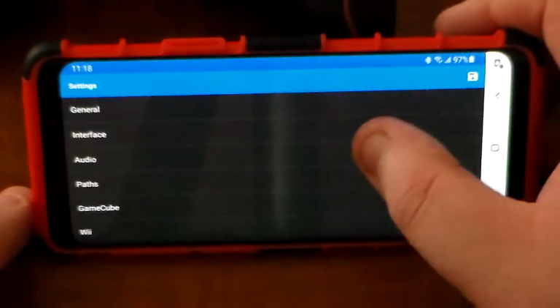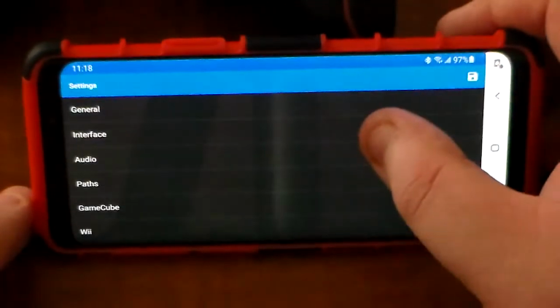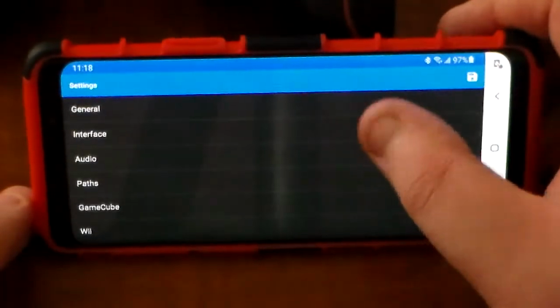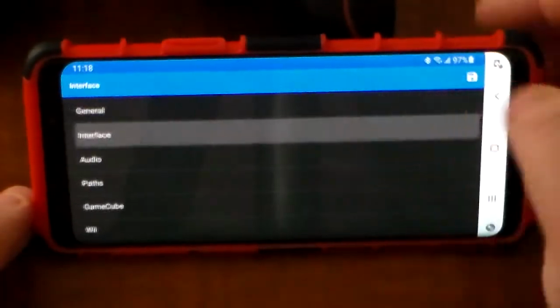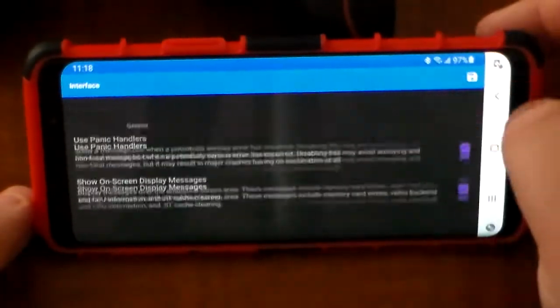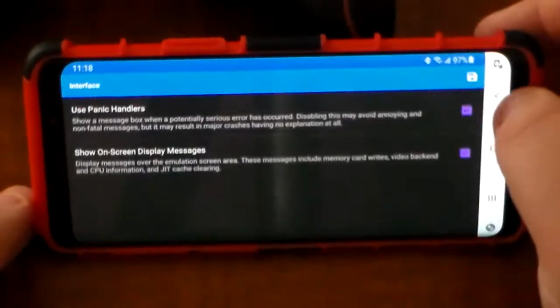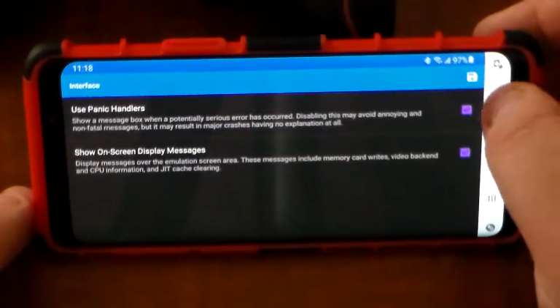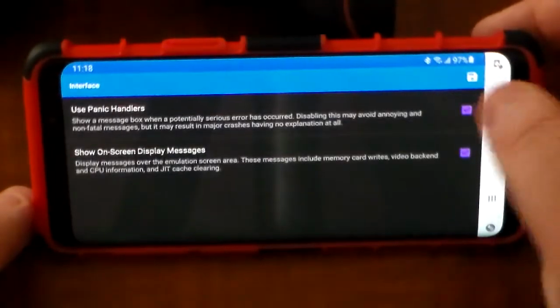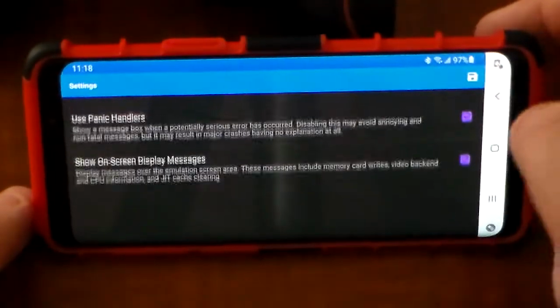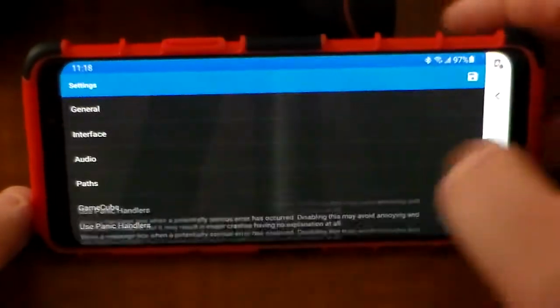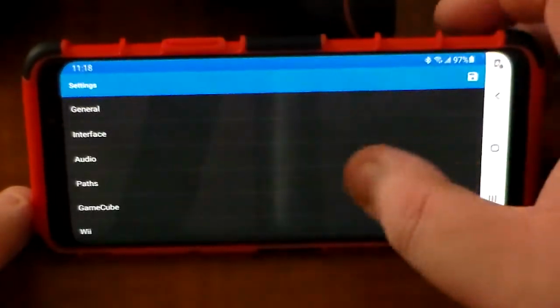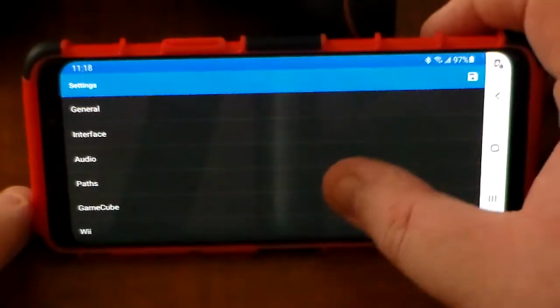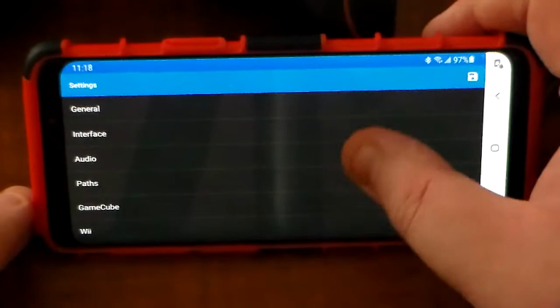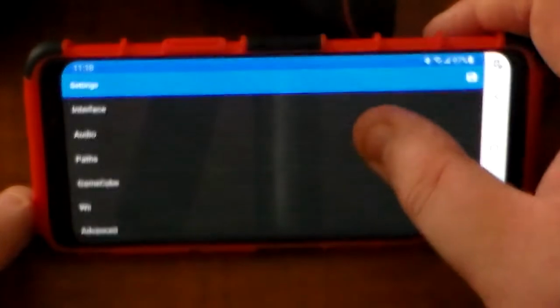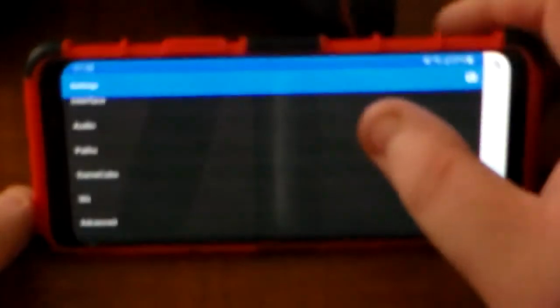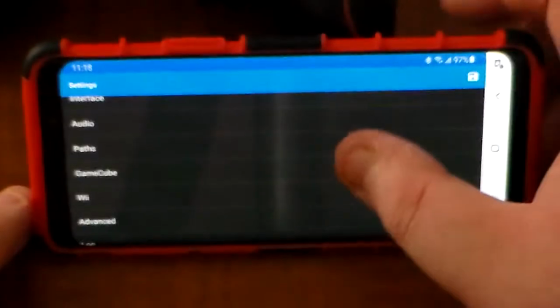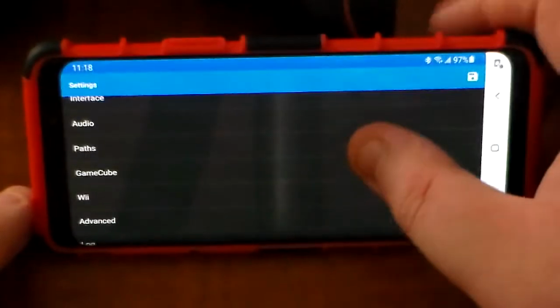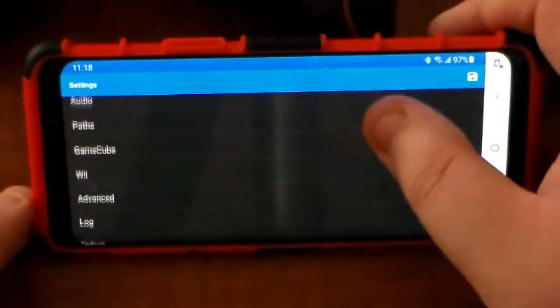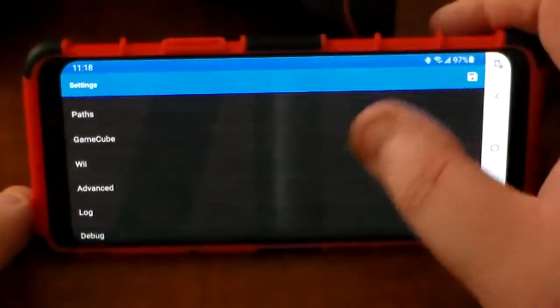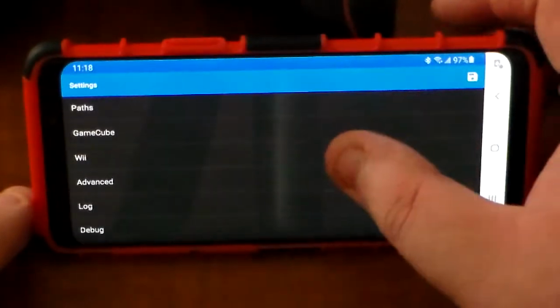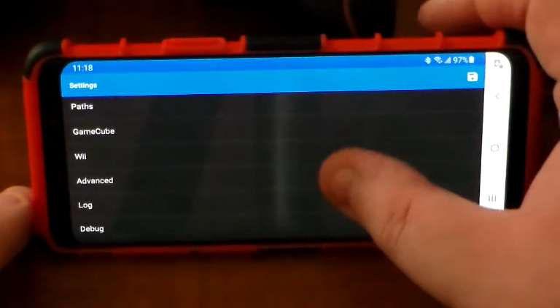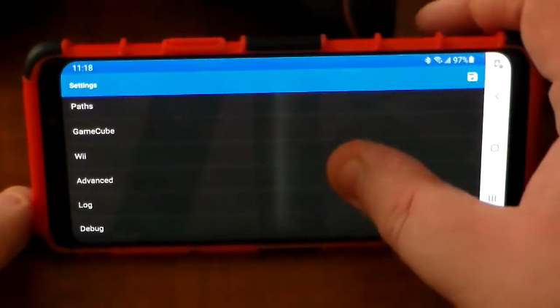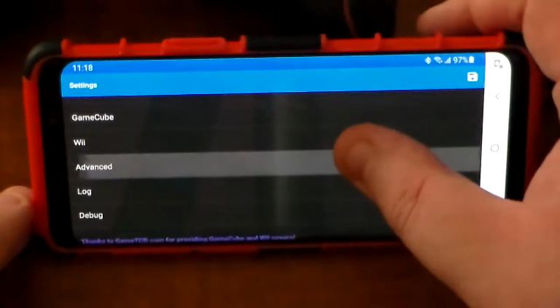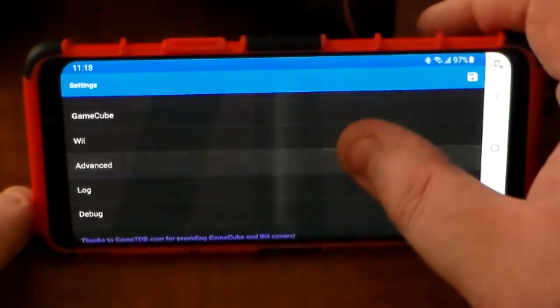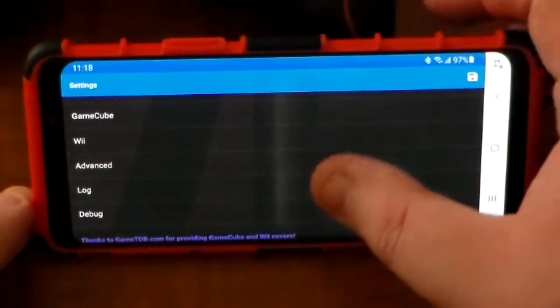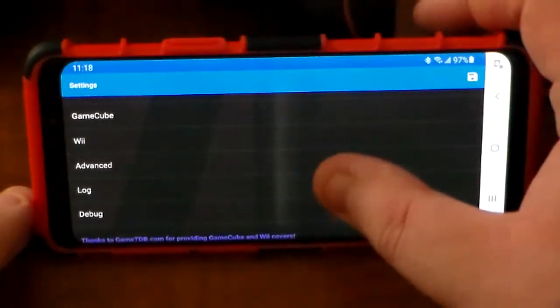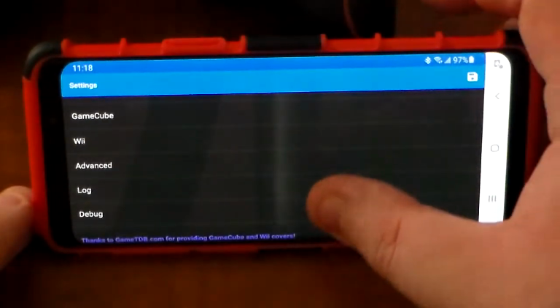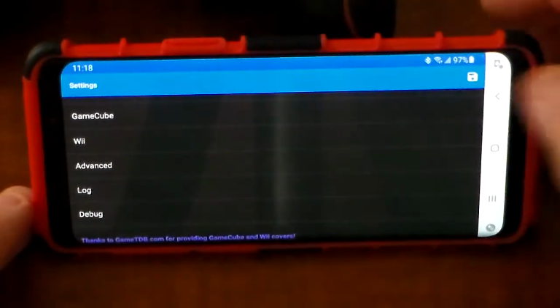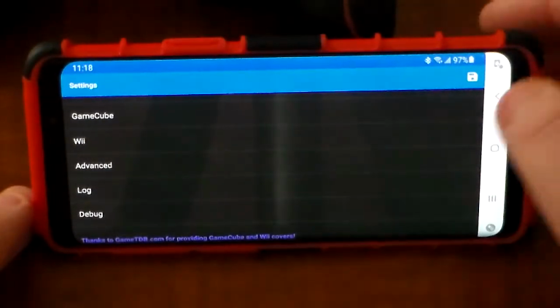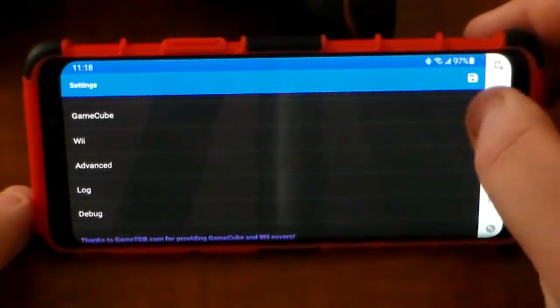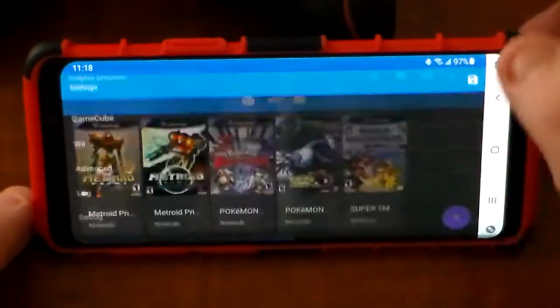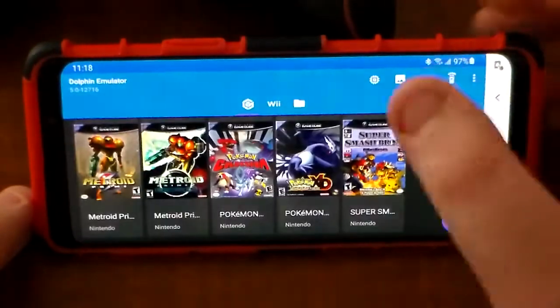Speed limit I set just a hair higher than 100, just to help with some frame issues. Interface, audio, paths, GameCube, Wii, Advanced — I leave all that stuff alone.